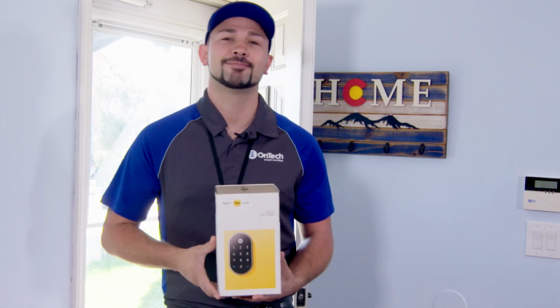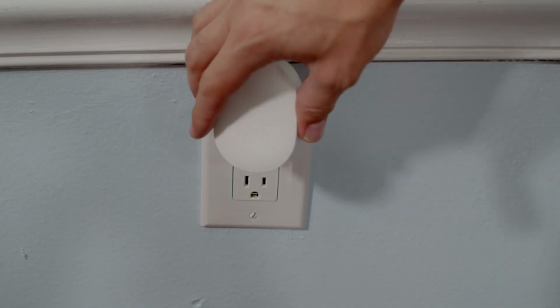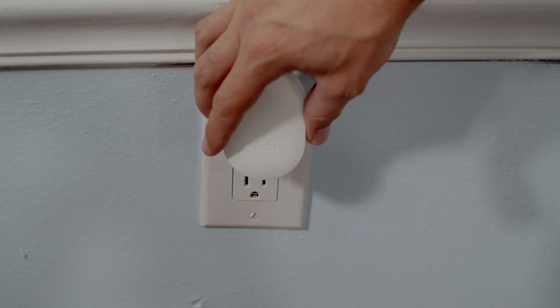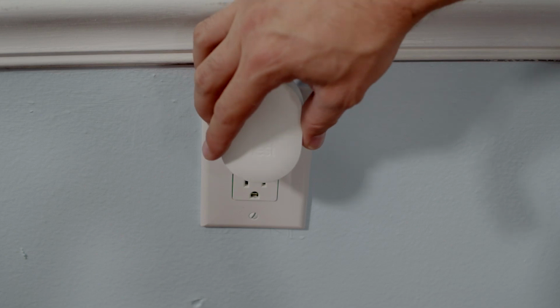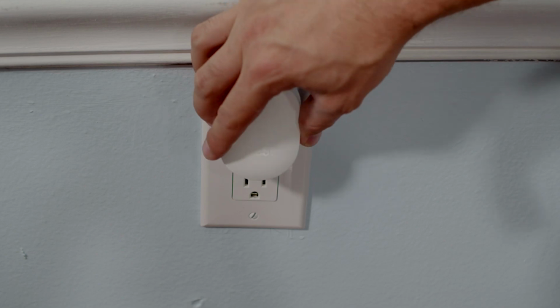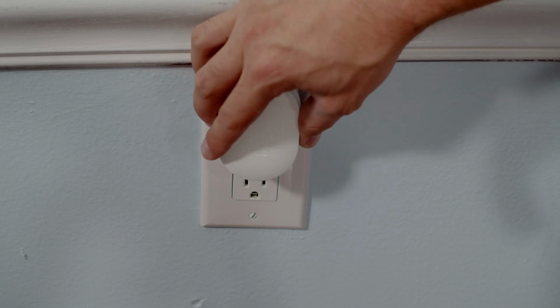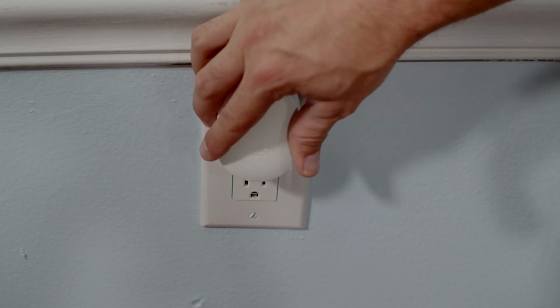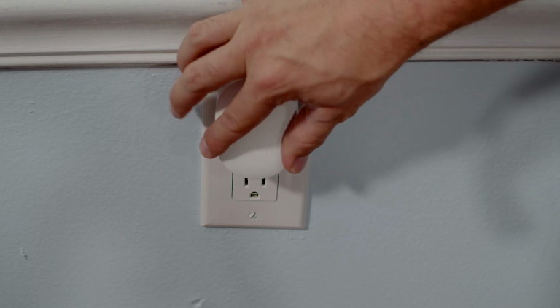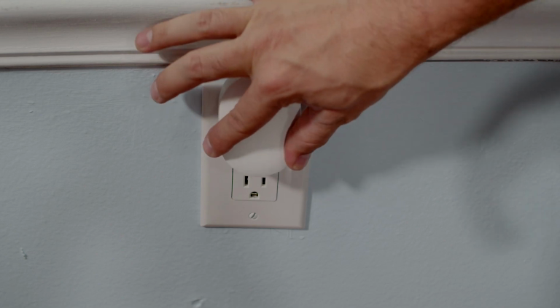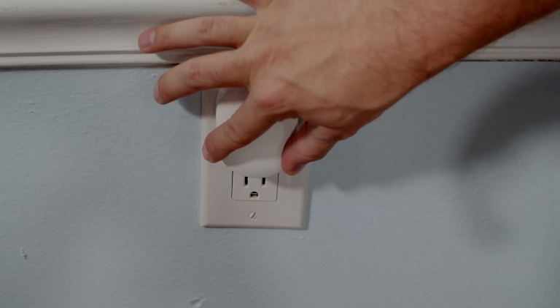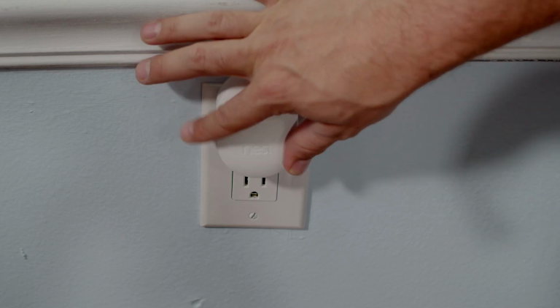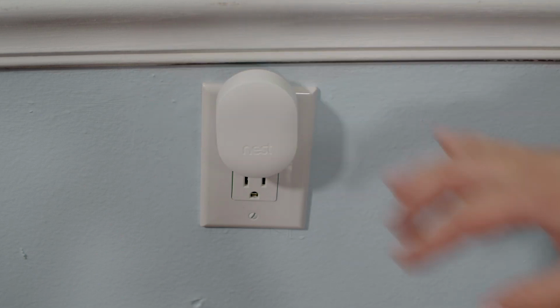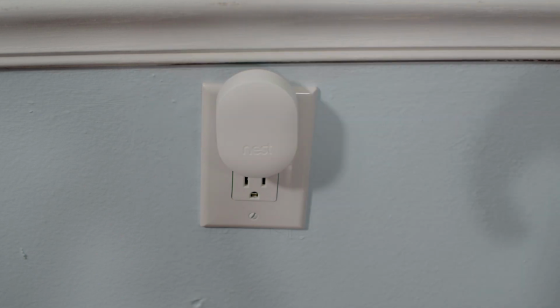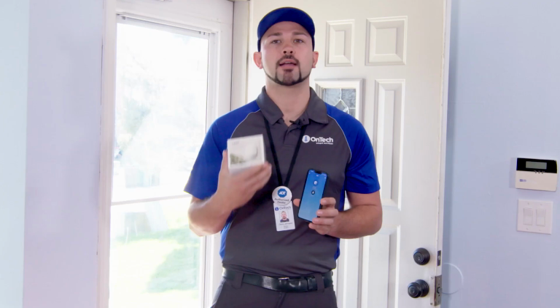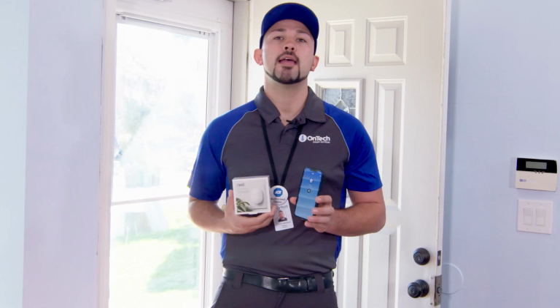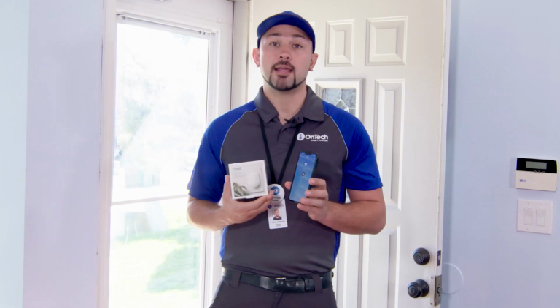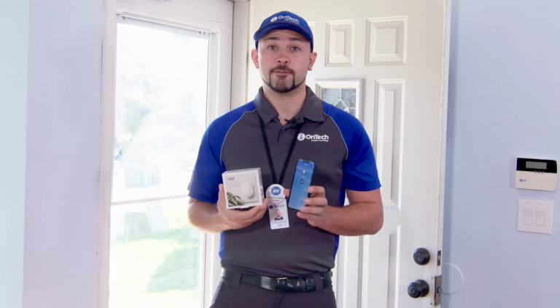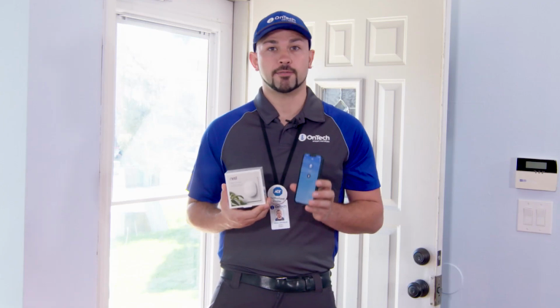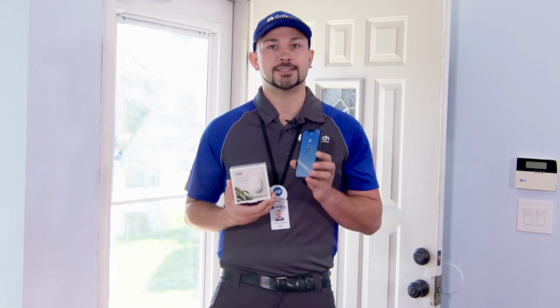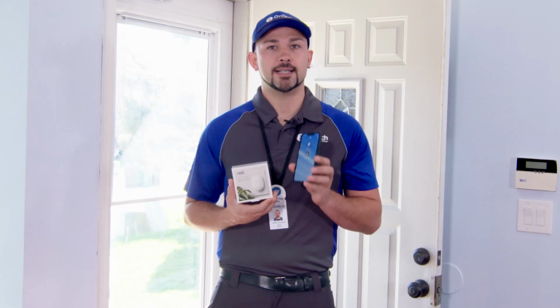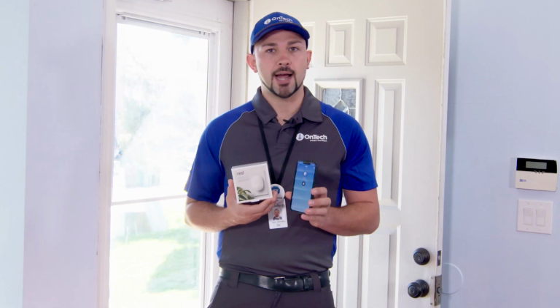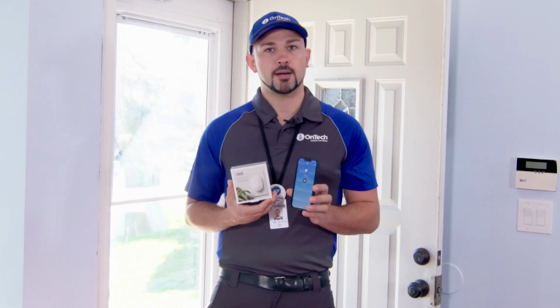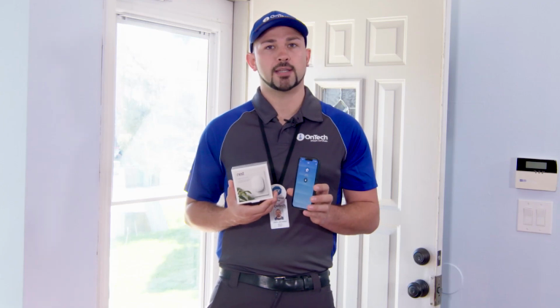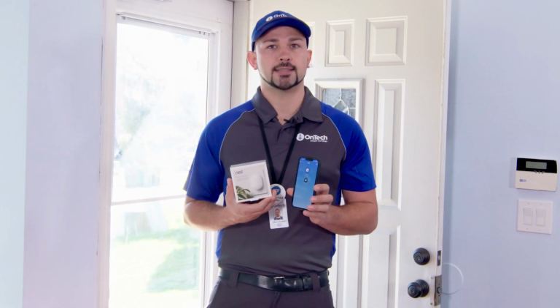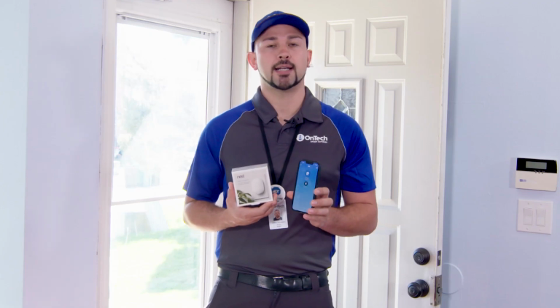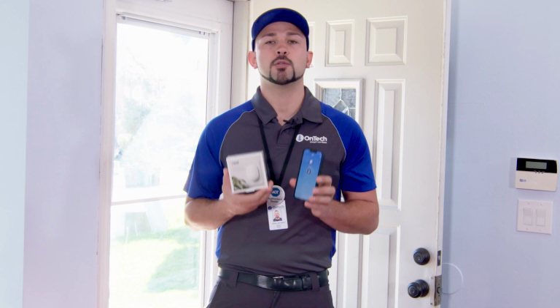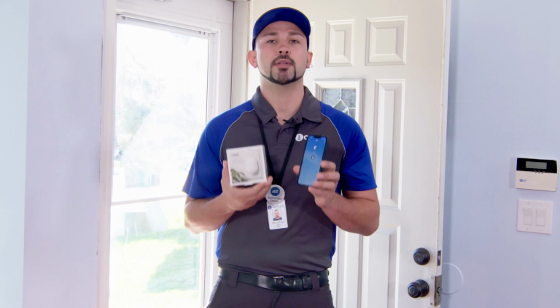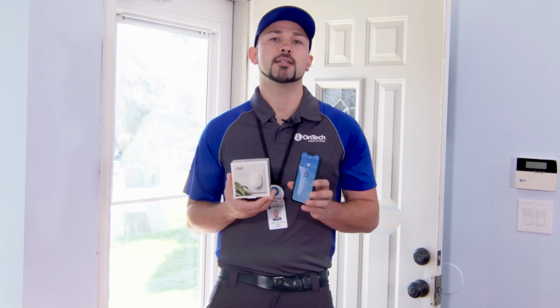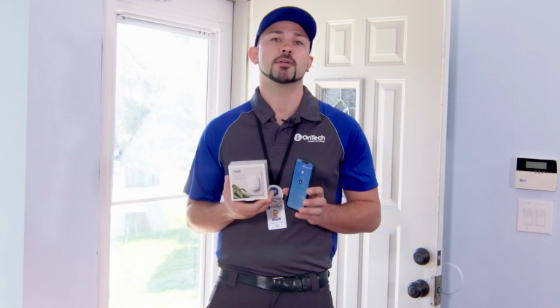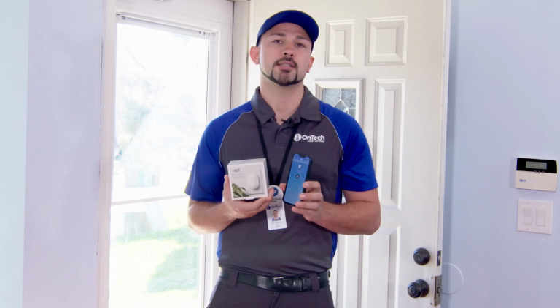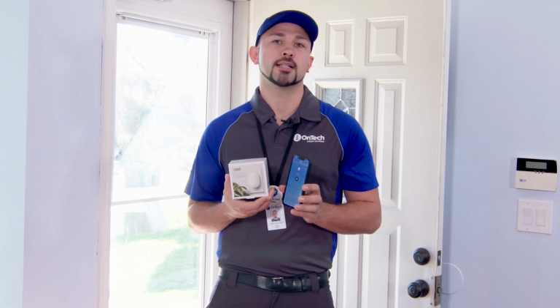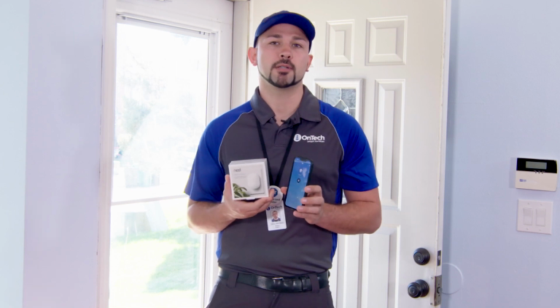You'll need to have a Nest Connect to complete the setup of your door lock. If your device did not come with a Nest Connect, you will need to purchase this separately.